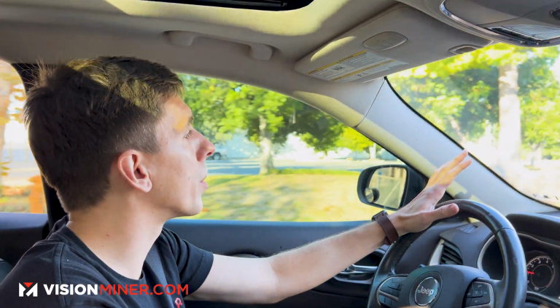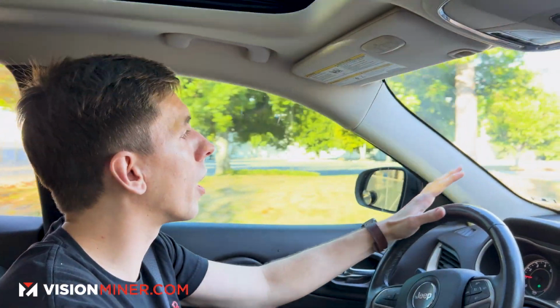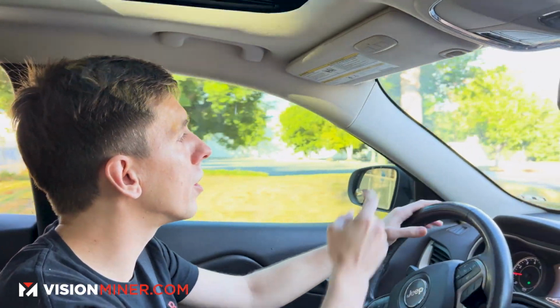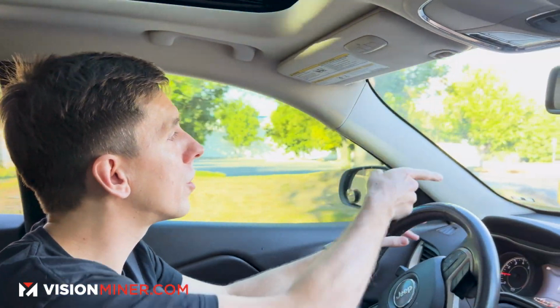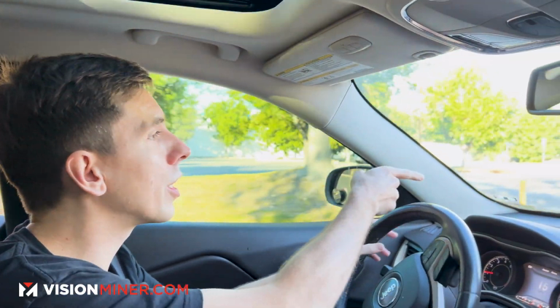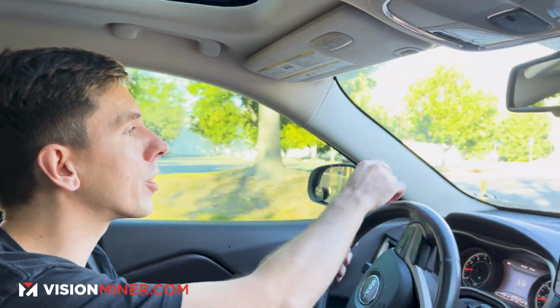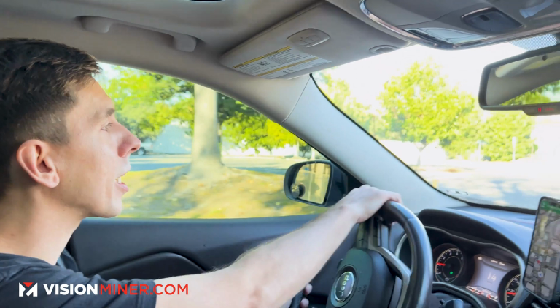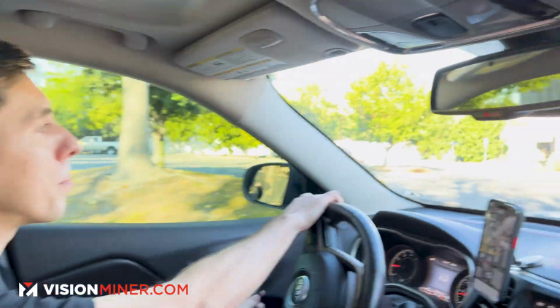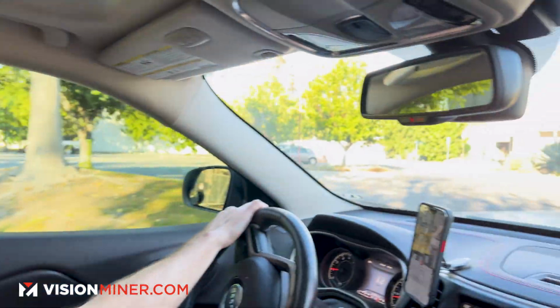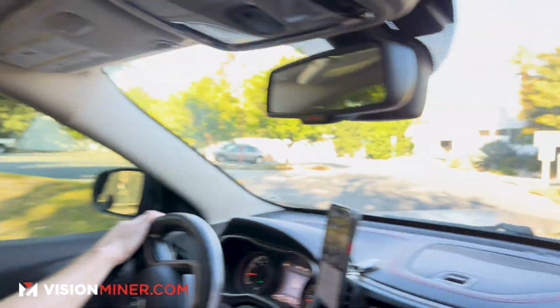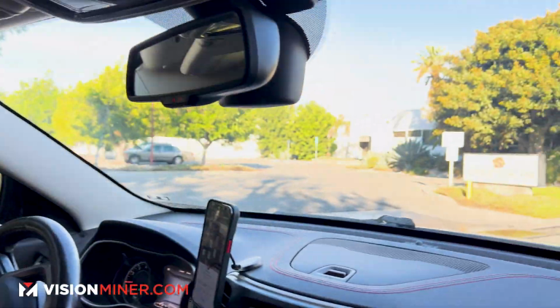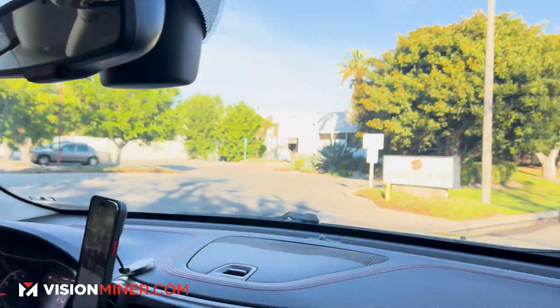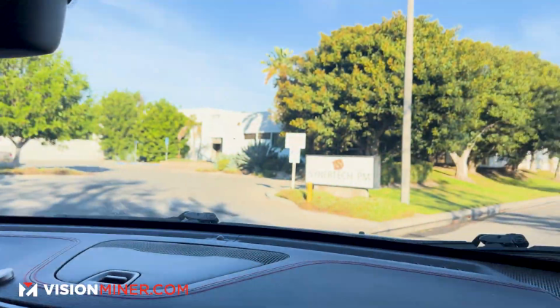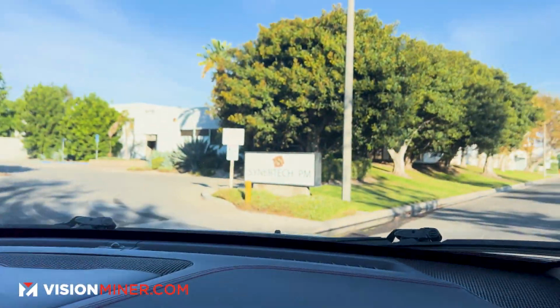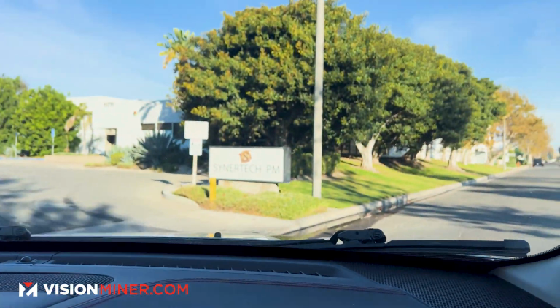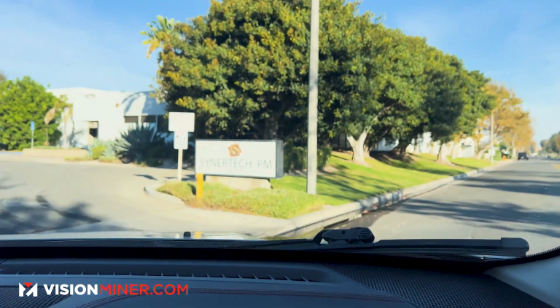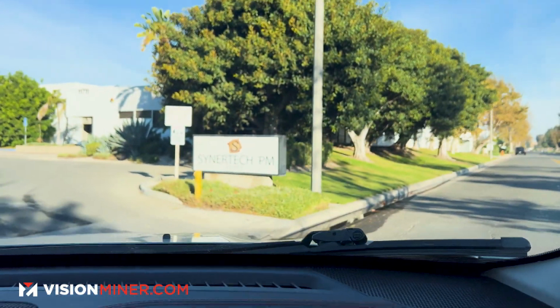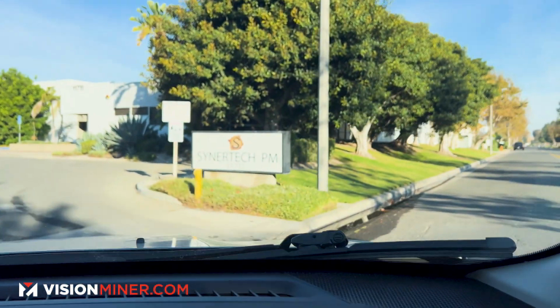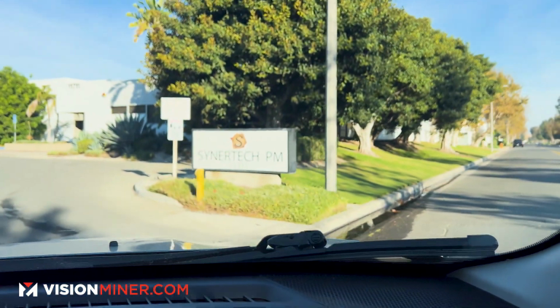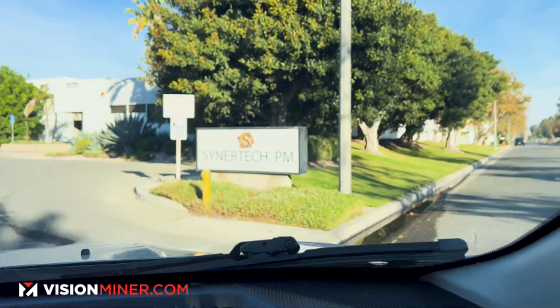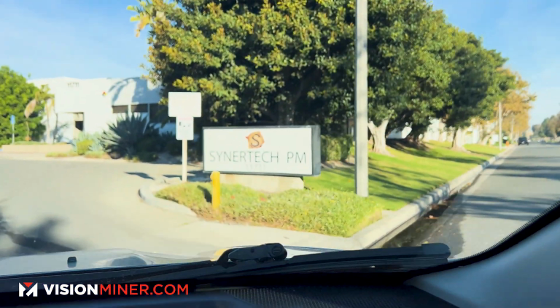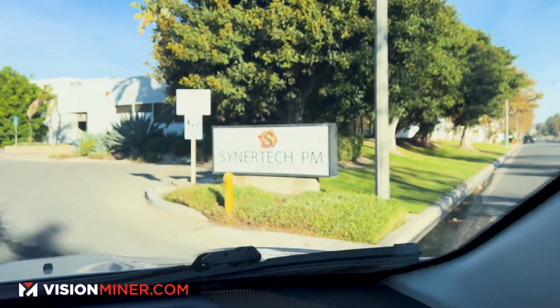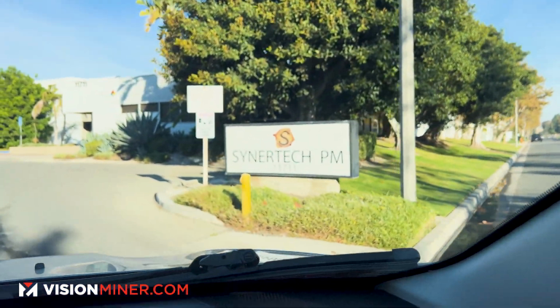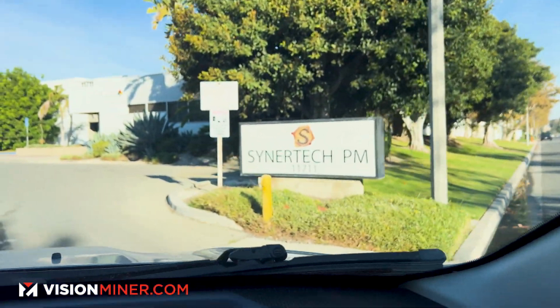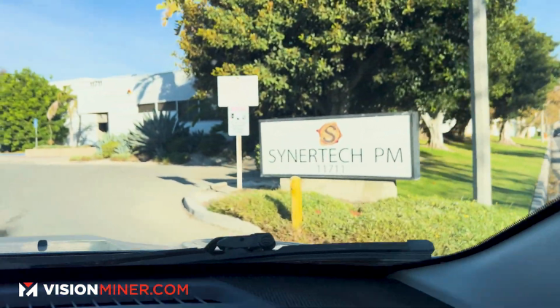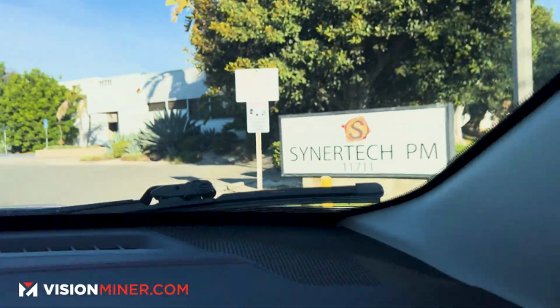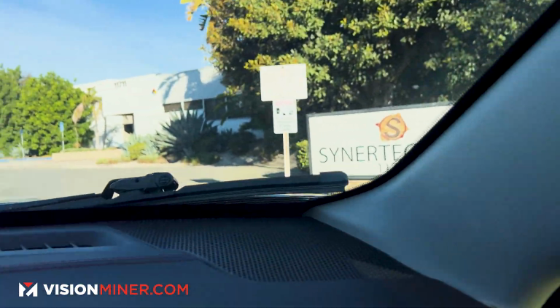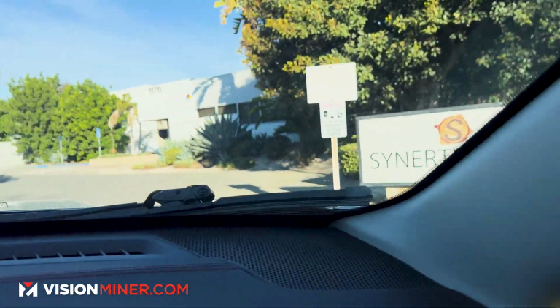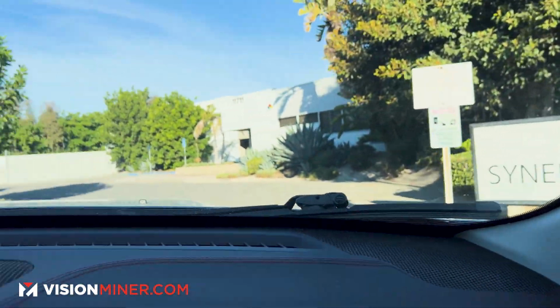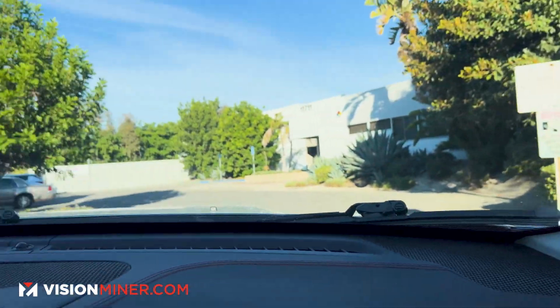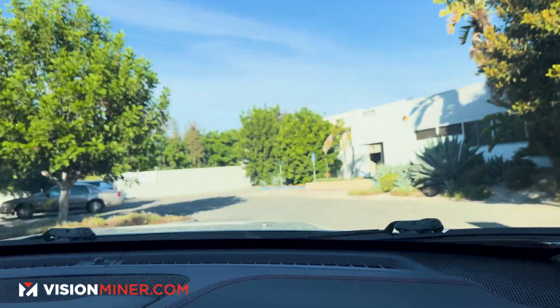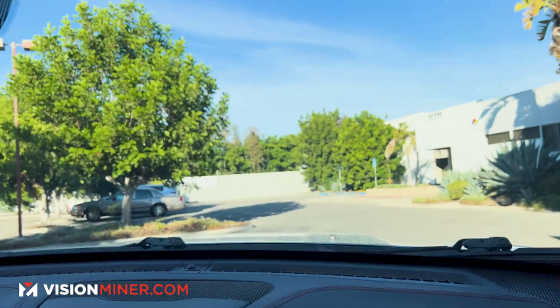Here we are — Cynertech PM. It's going to be good work.